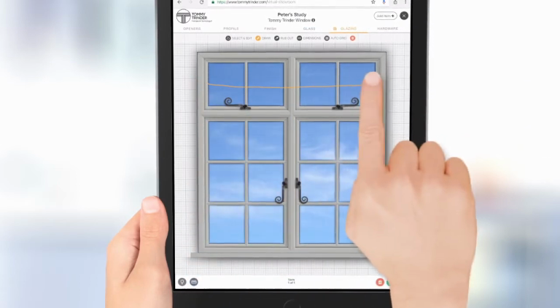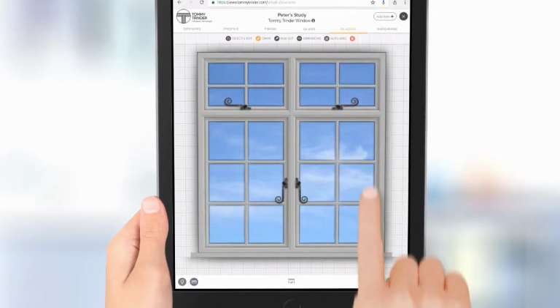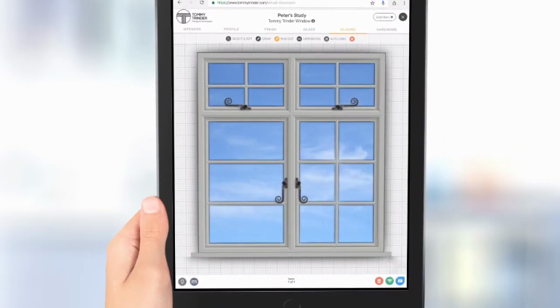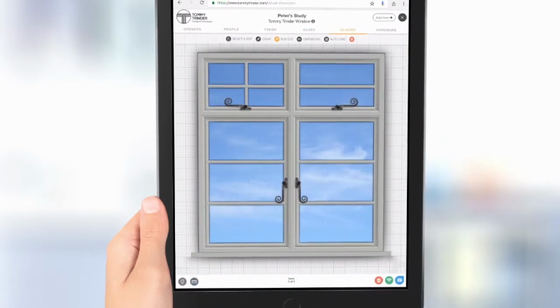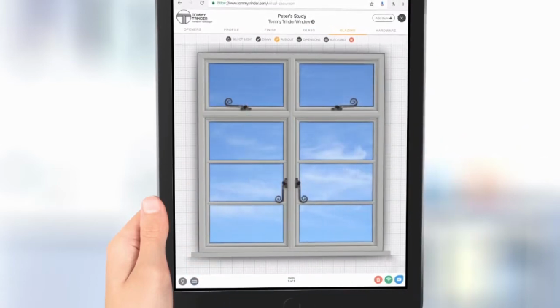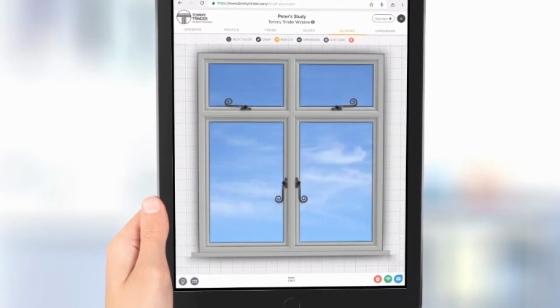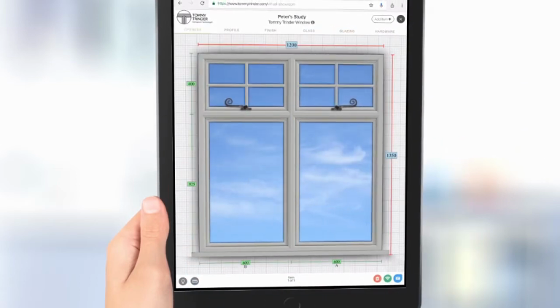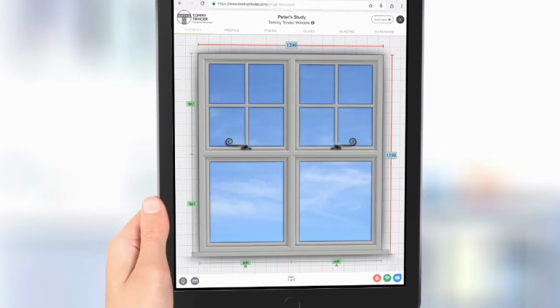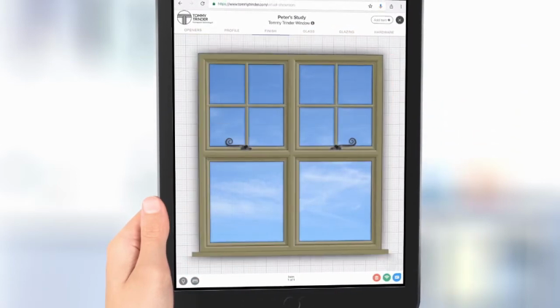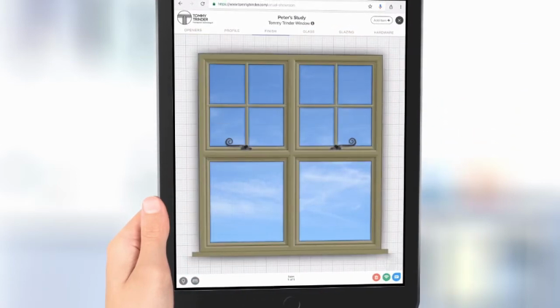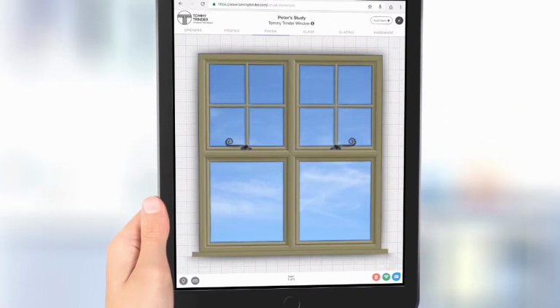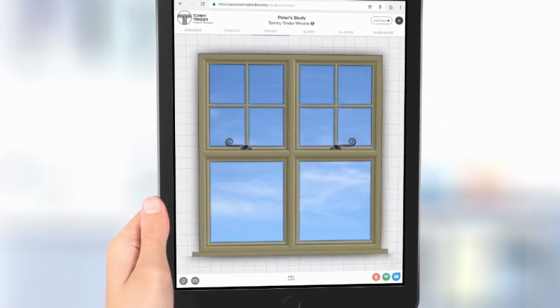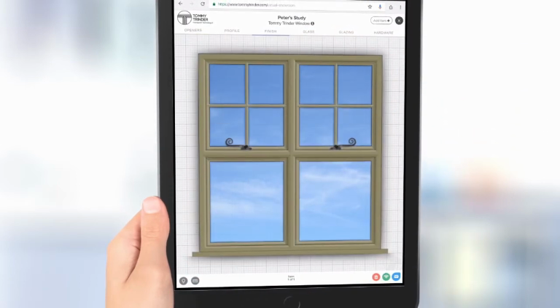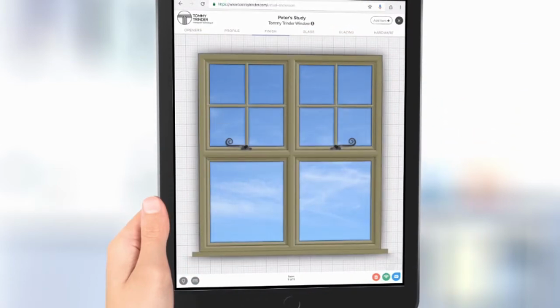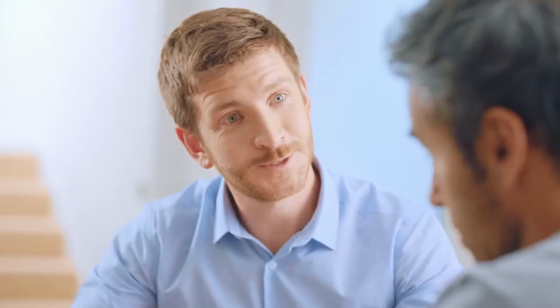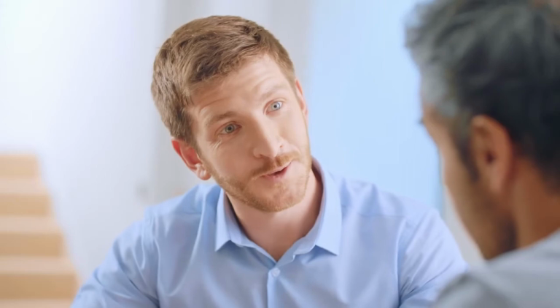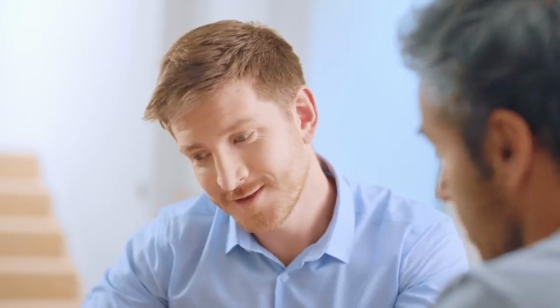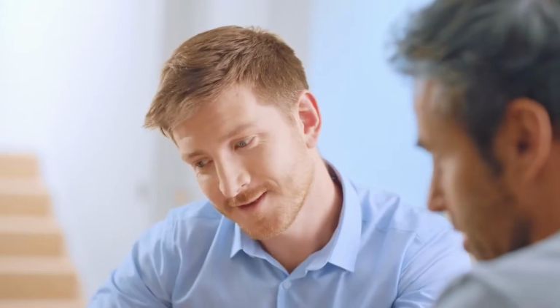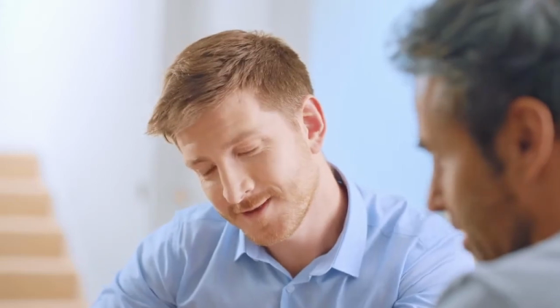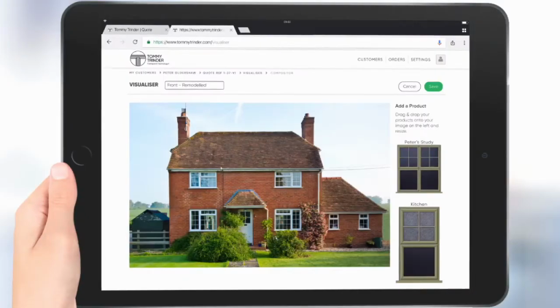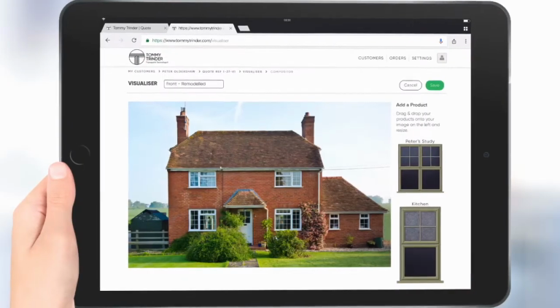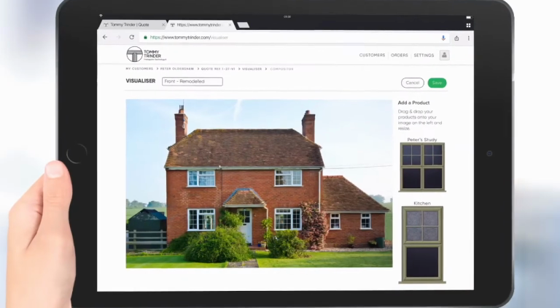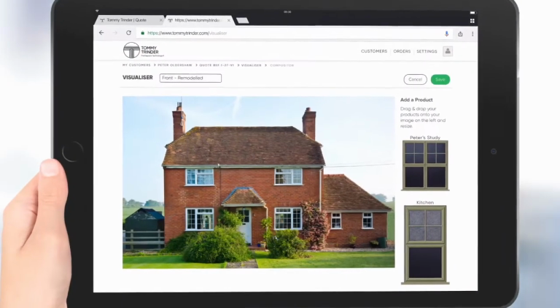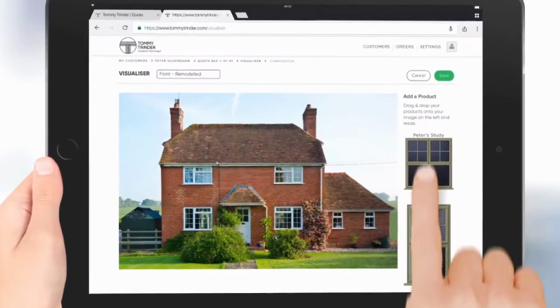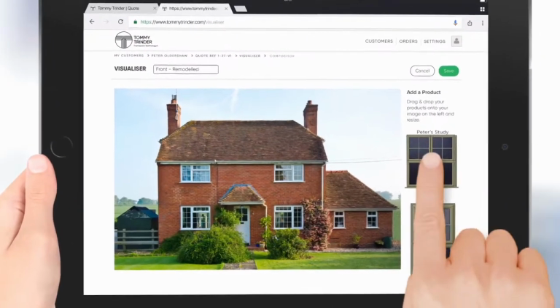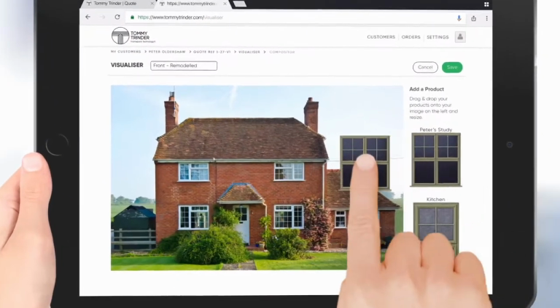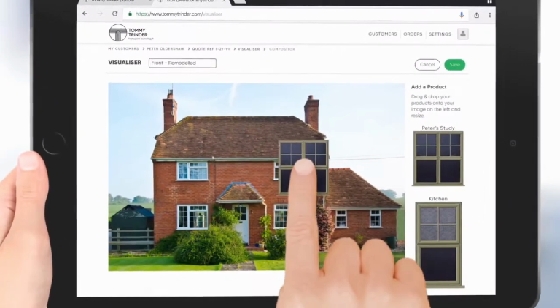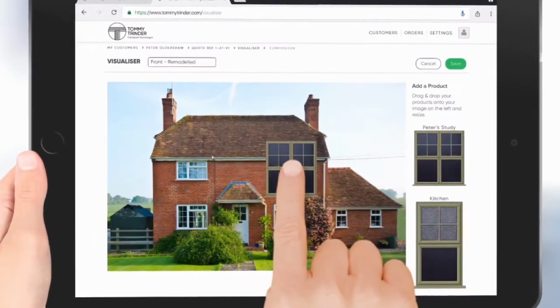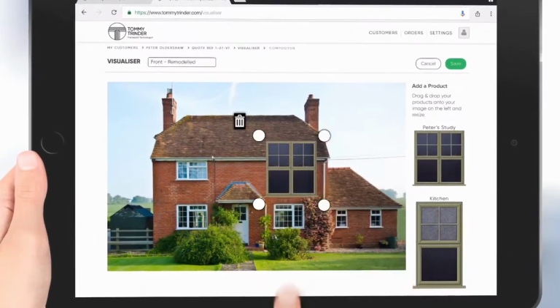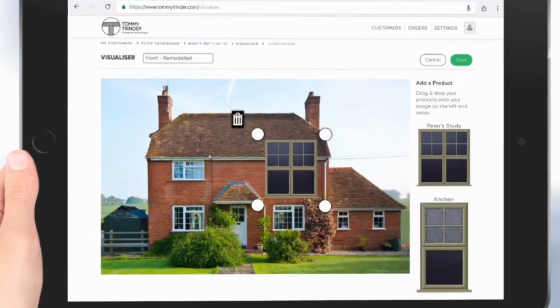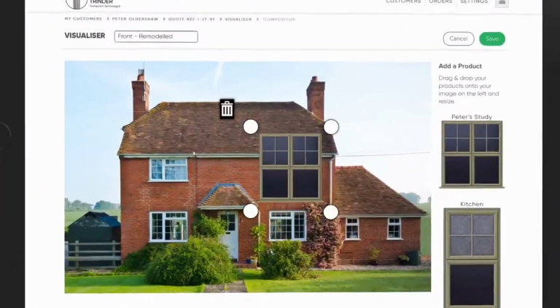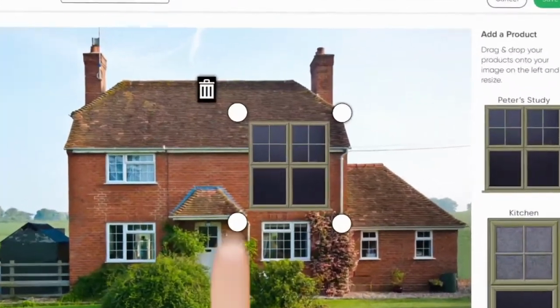With a few clicks we can superimpose your chosen designs onto a picture of your house so that you can immediately envisage your new windows and doors in situ.